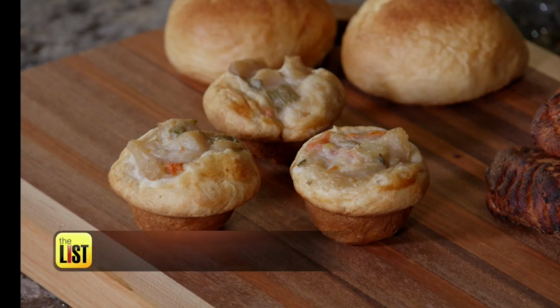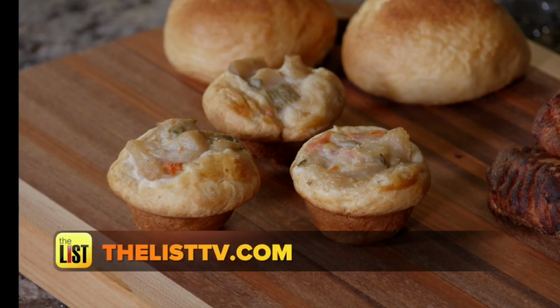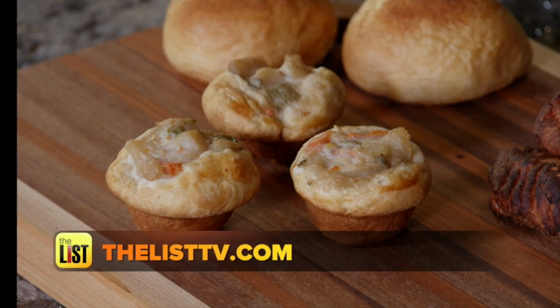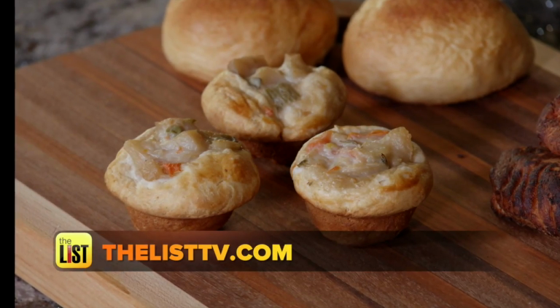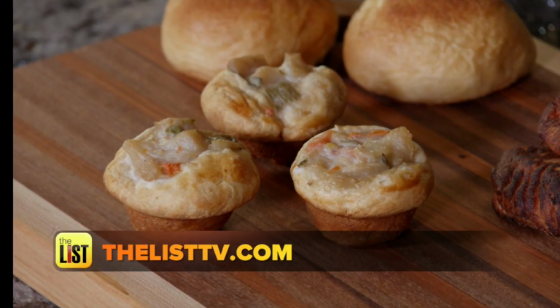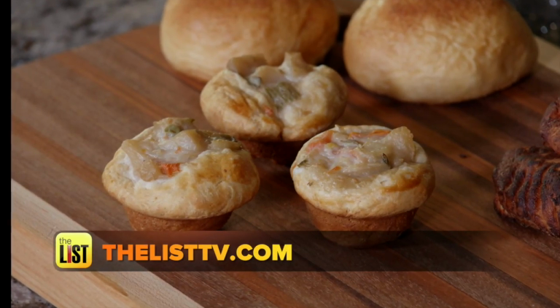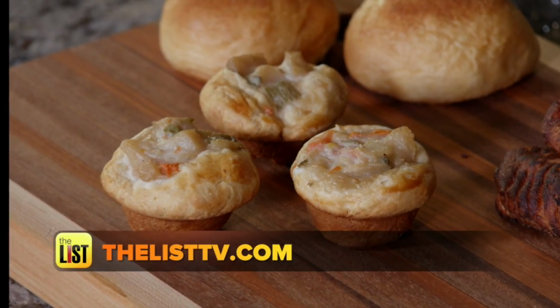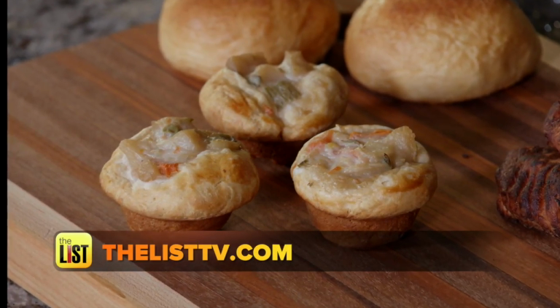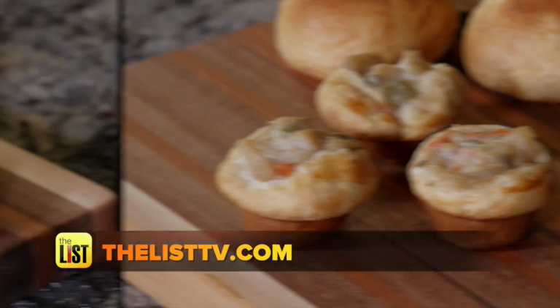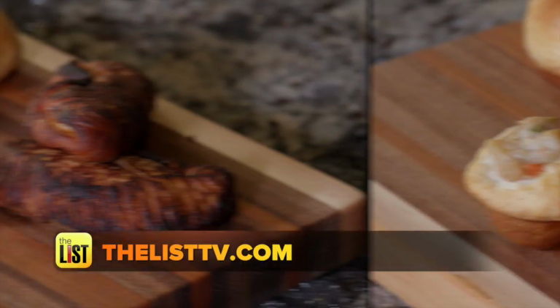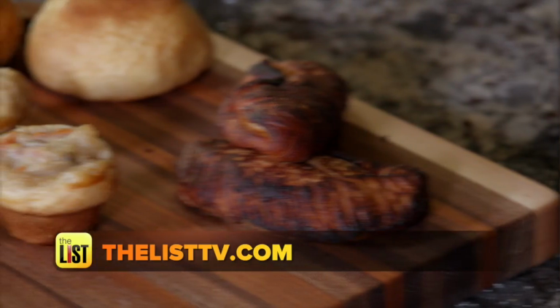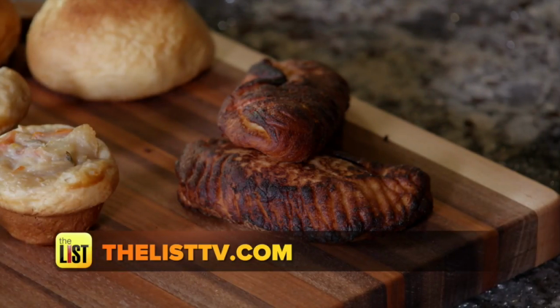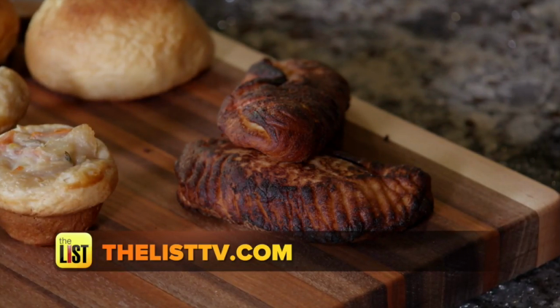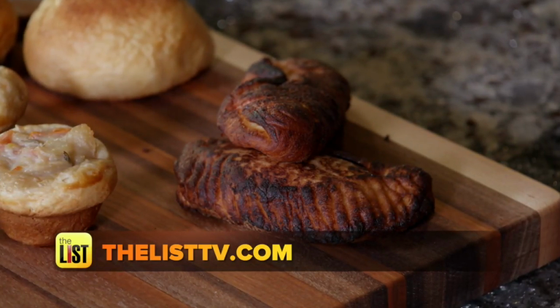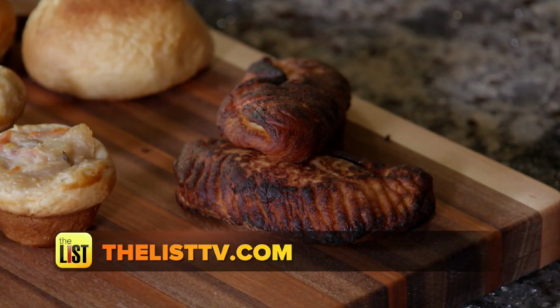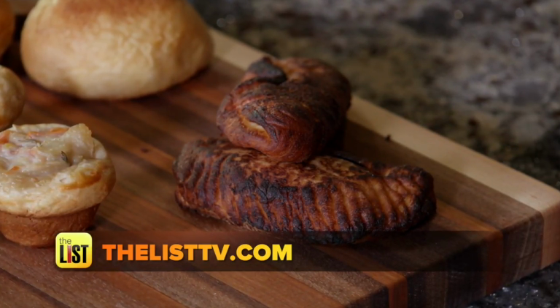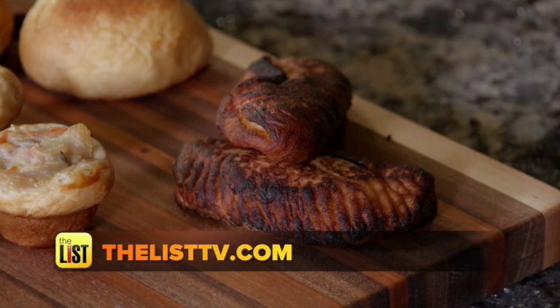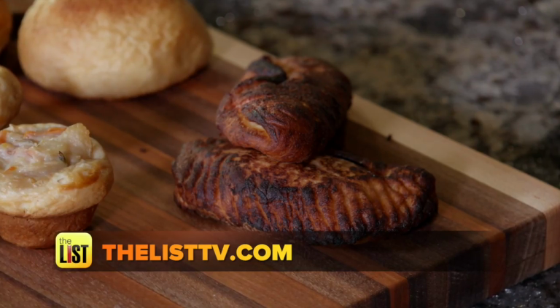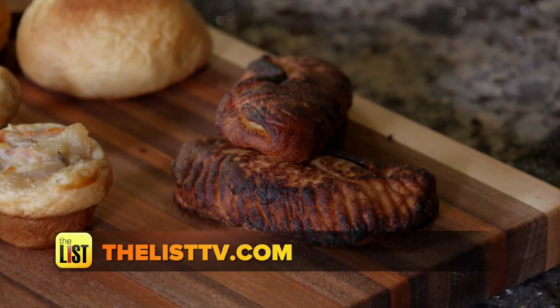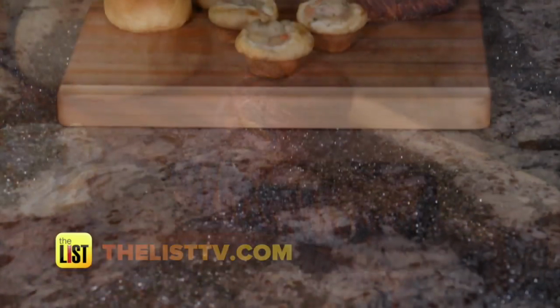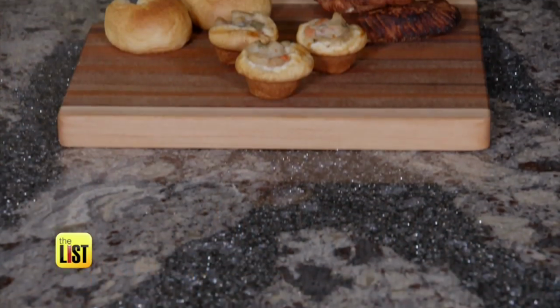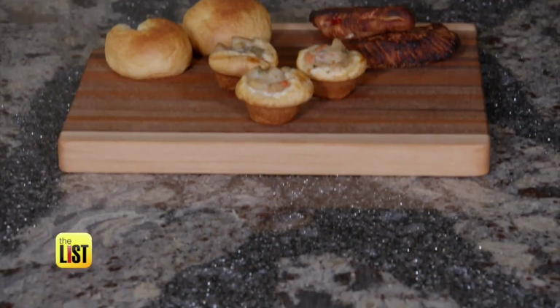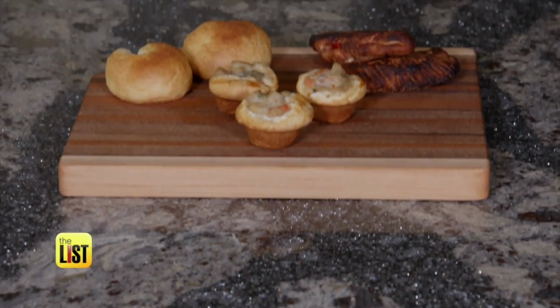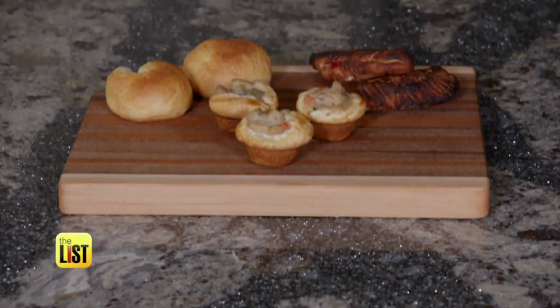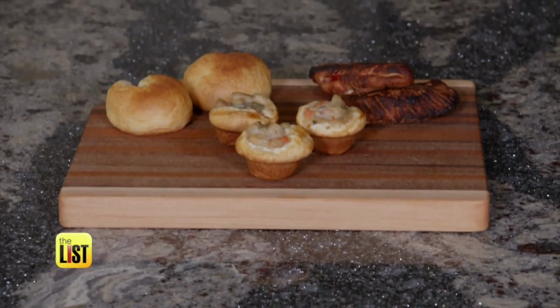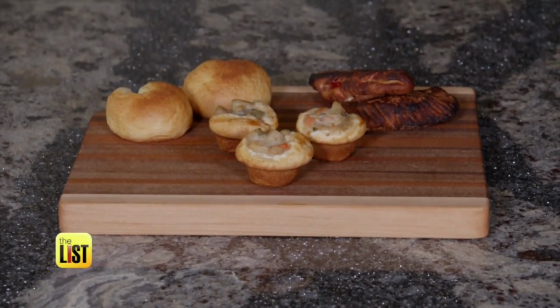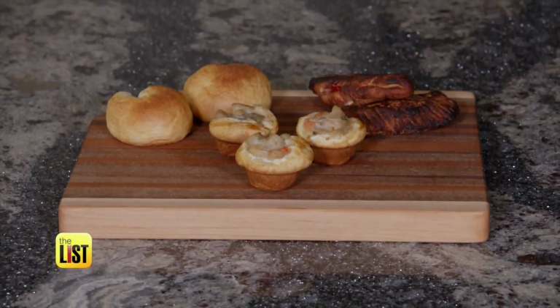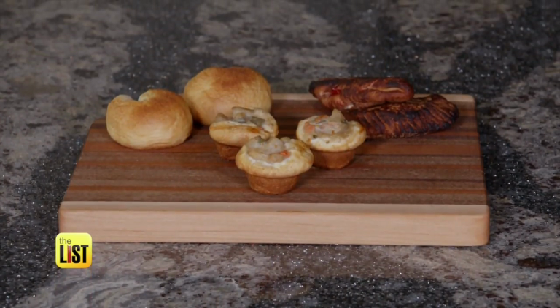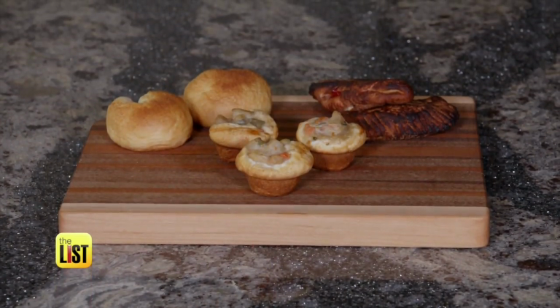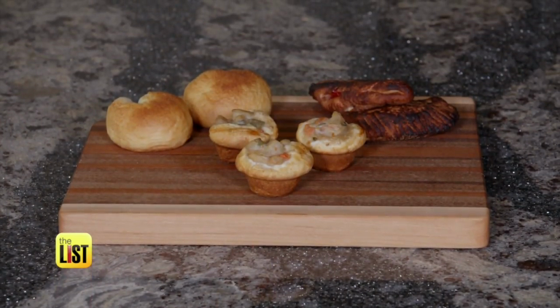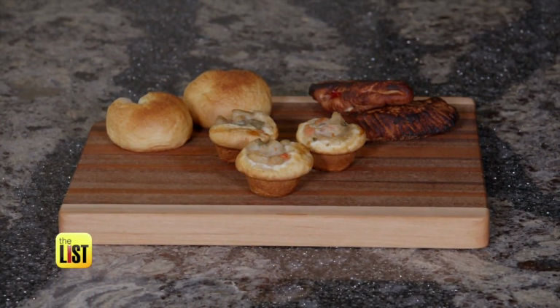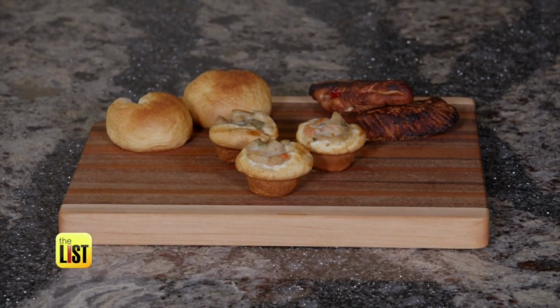For the complete recipes, head to thelisttv.com. Biscuits for the win!